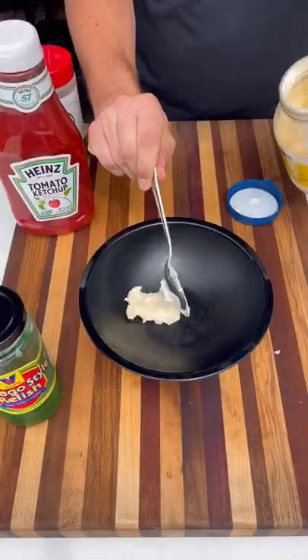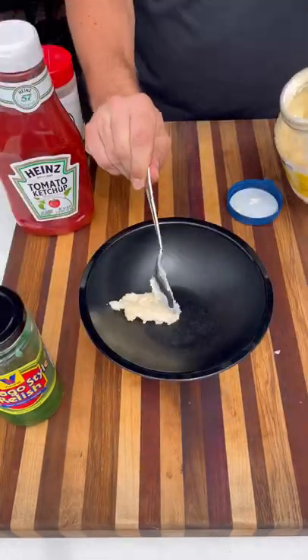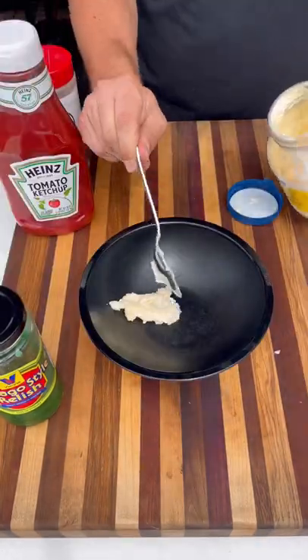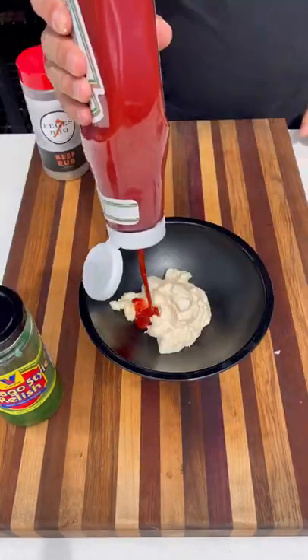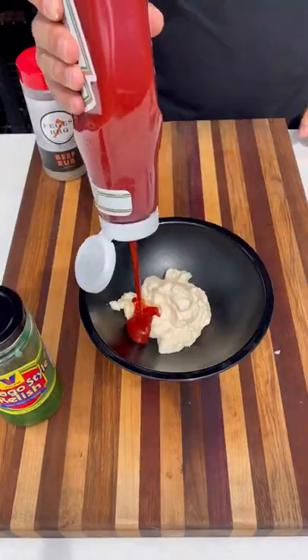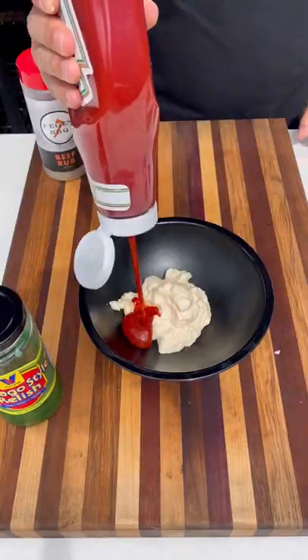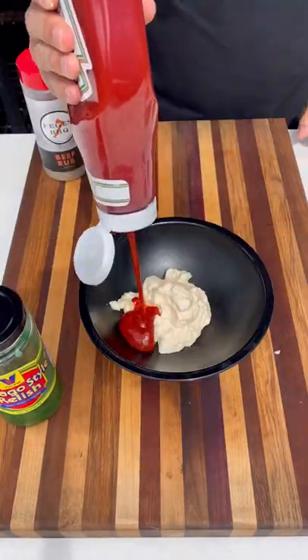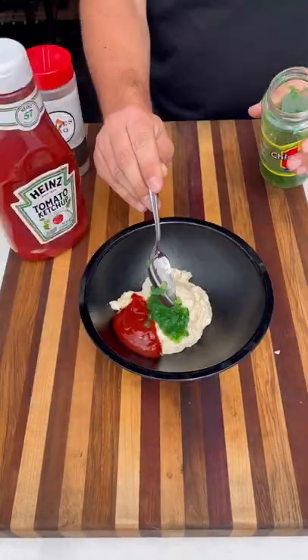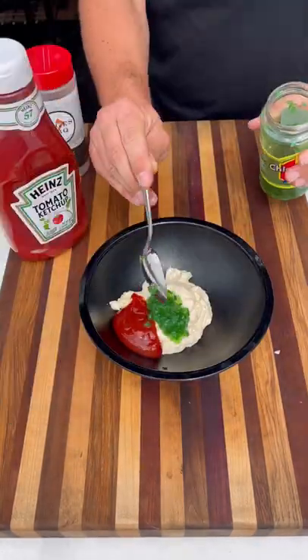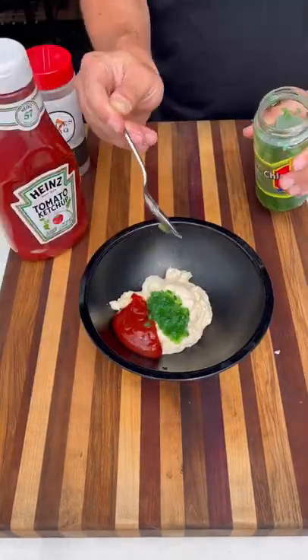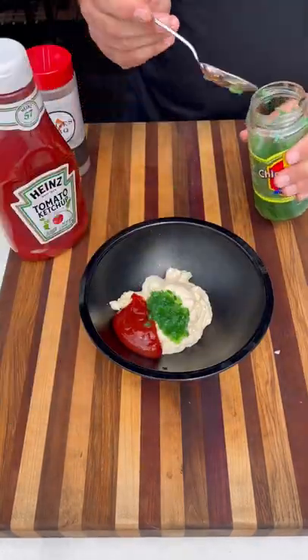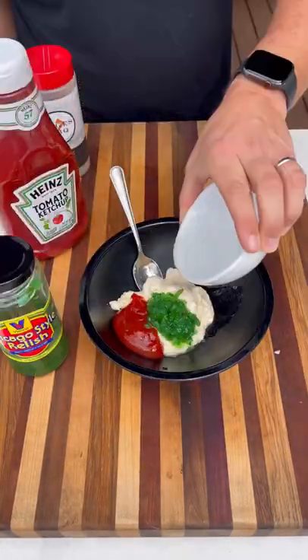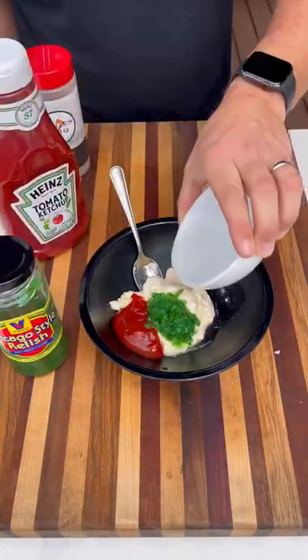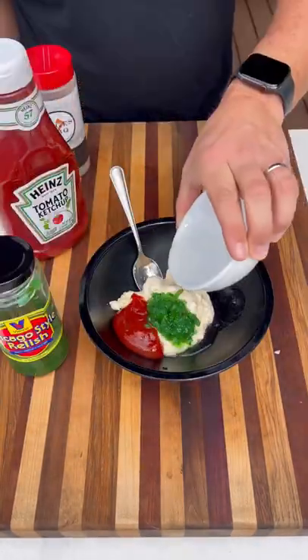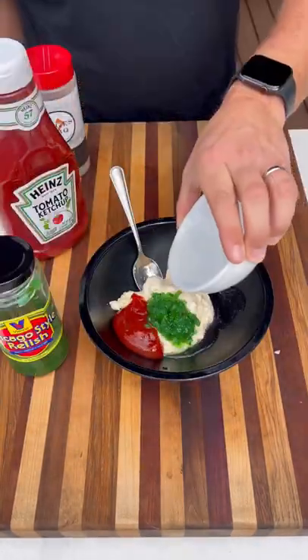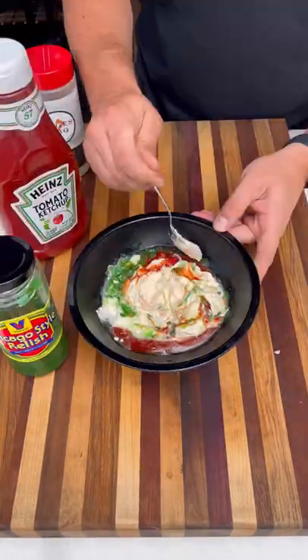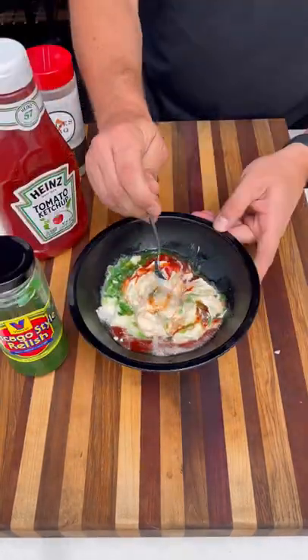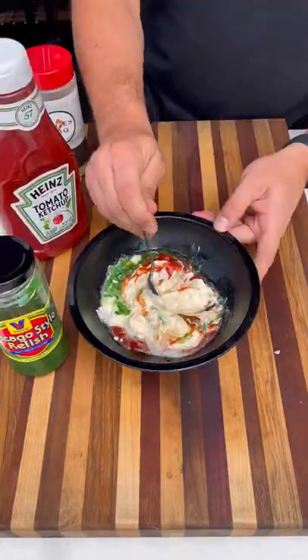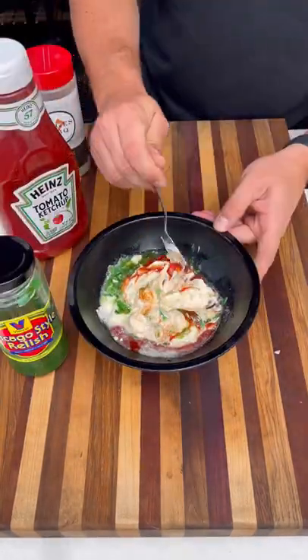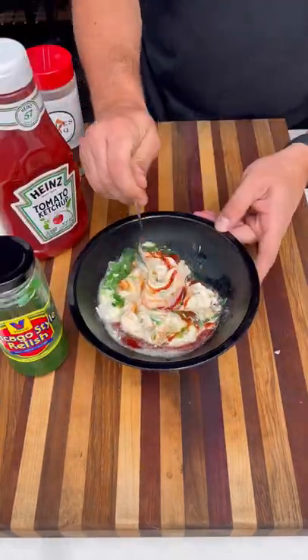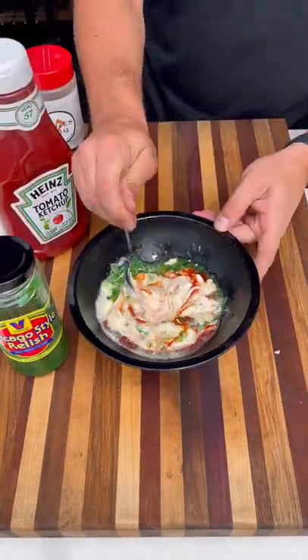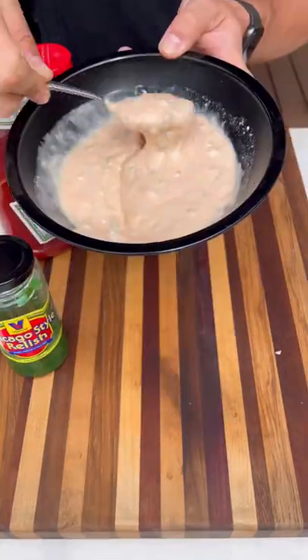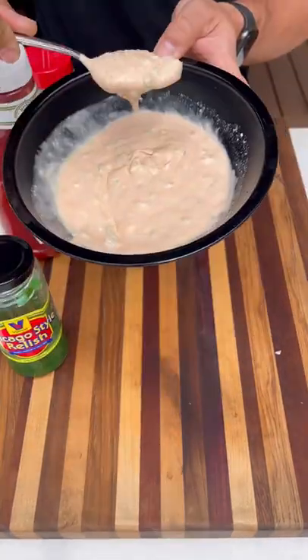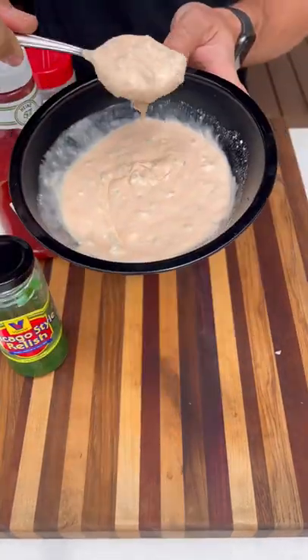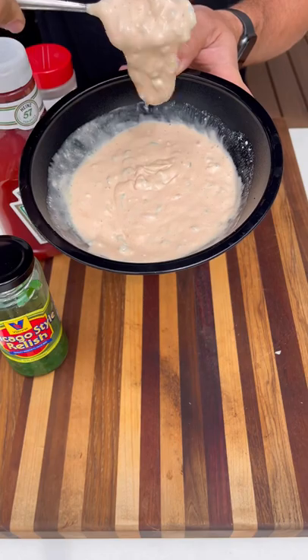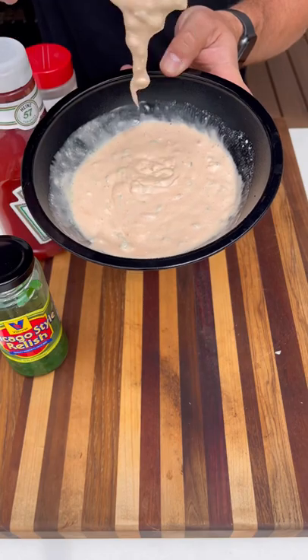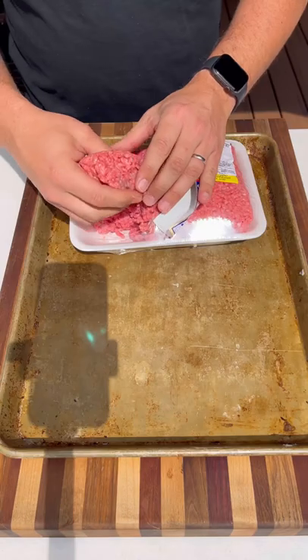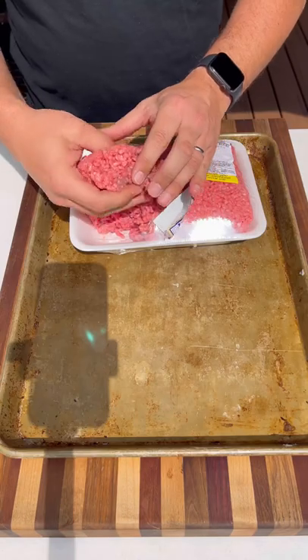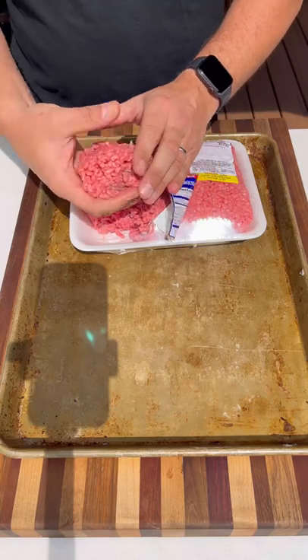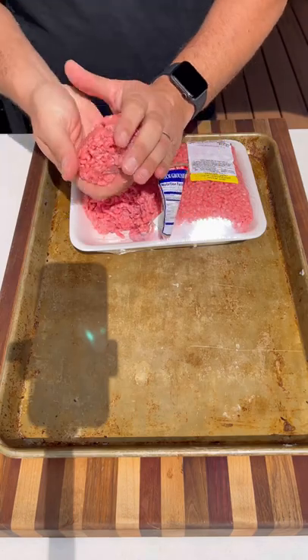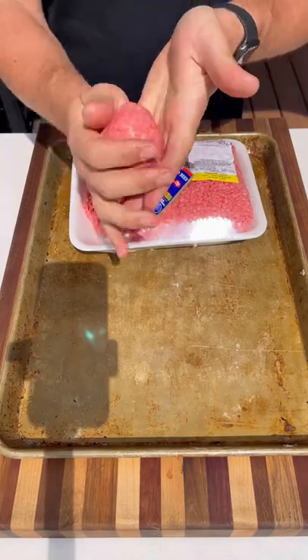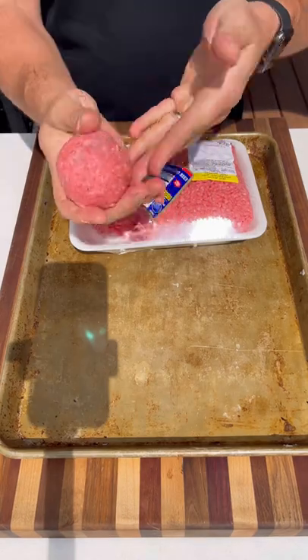We'll prep the sauce first: mayo, ketchup, sweet relish, vinegar. Mix it together. This is a copycat In-N-Out sauce.